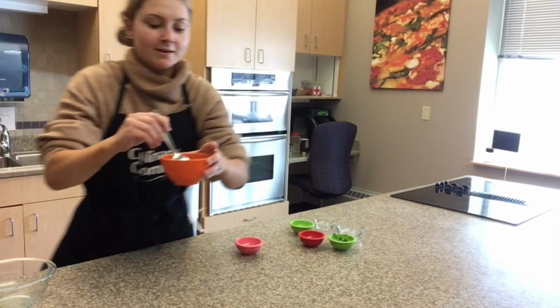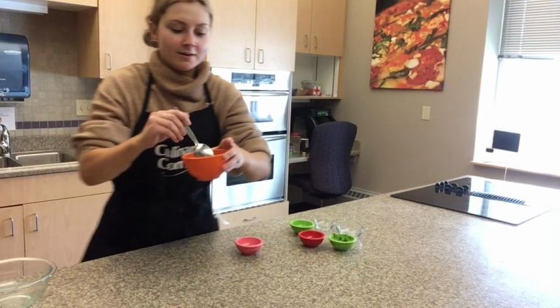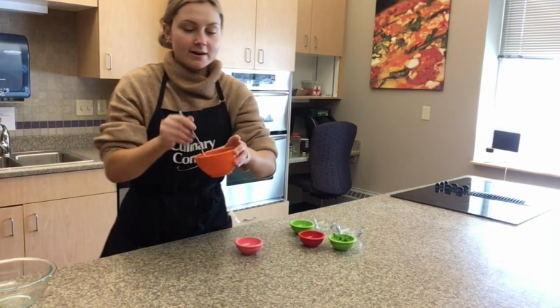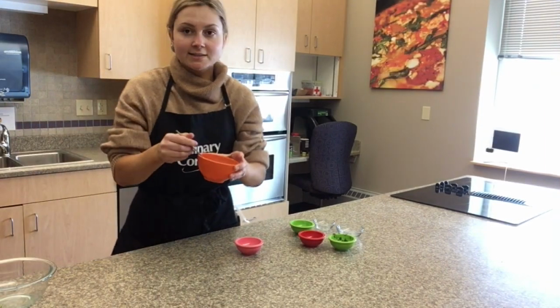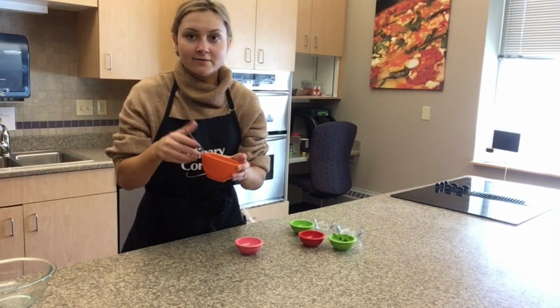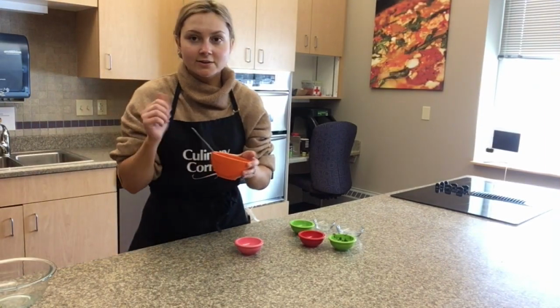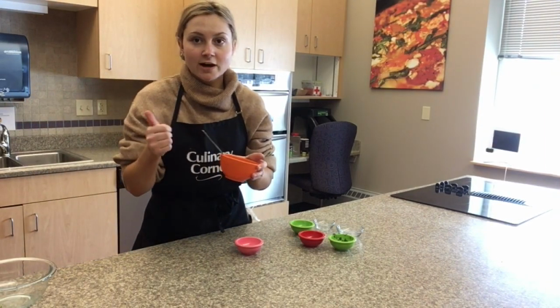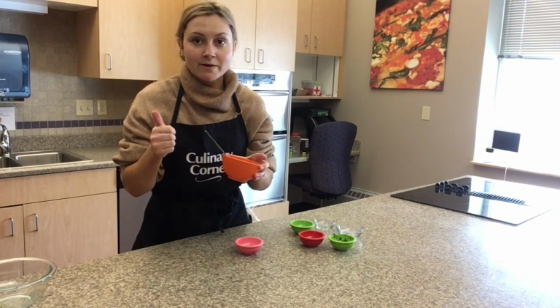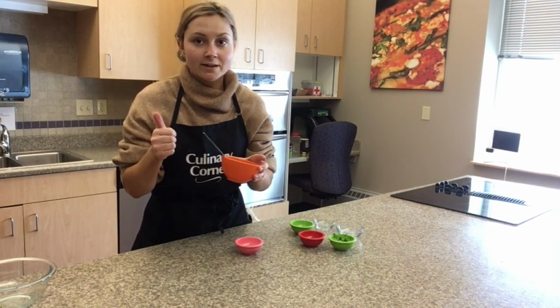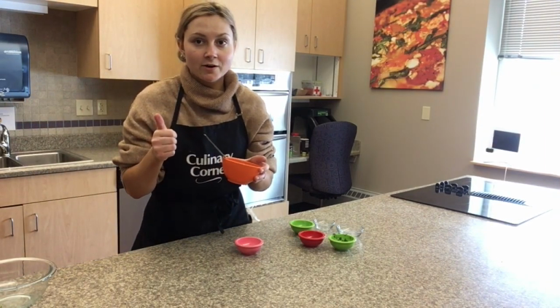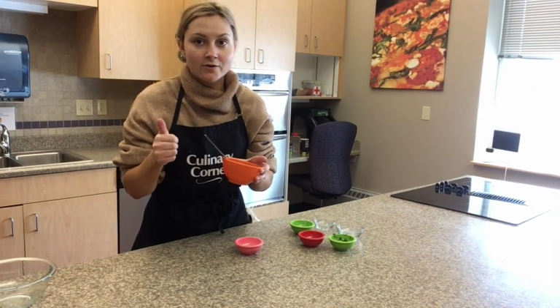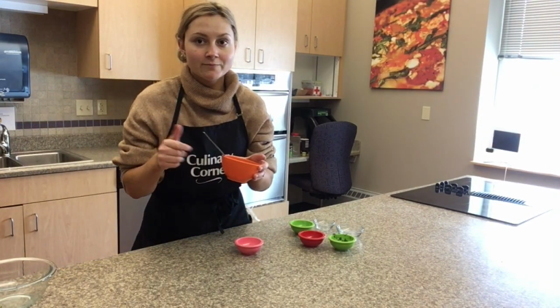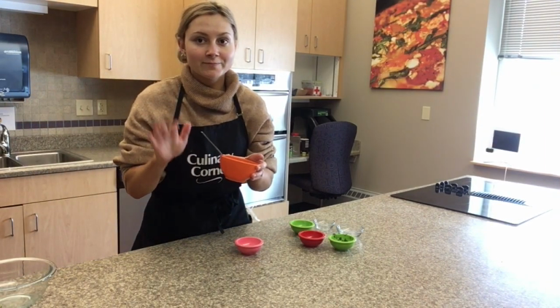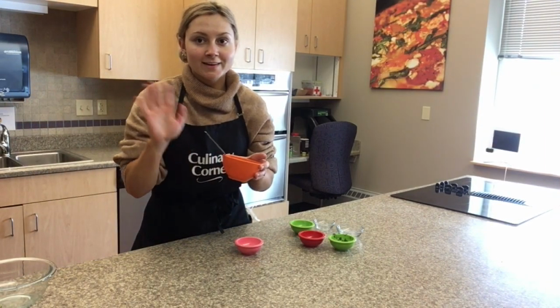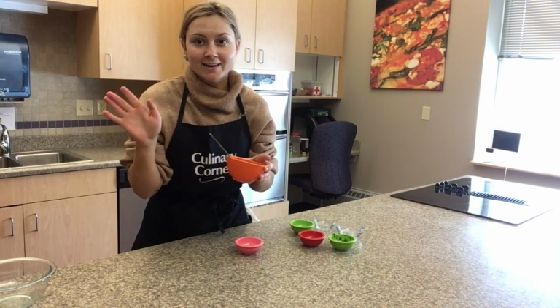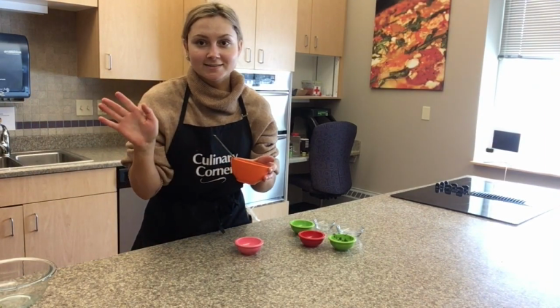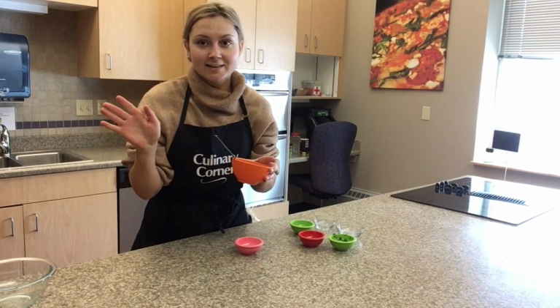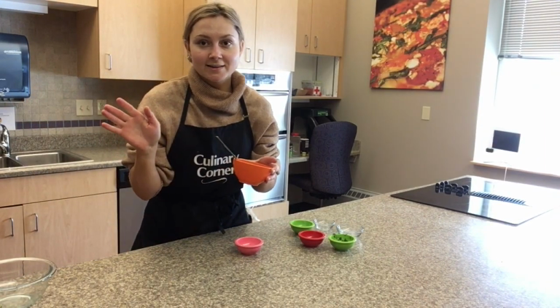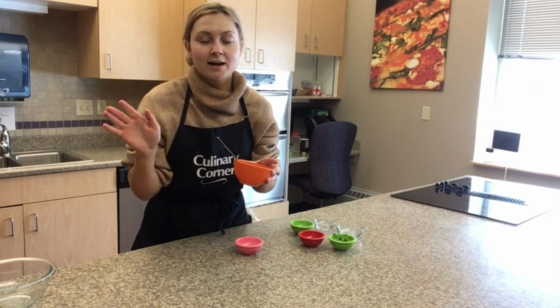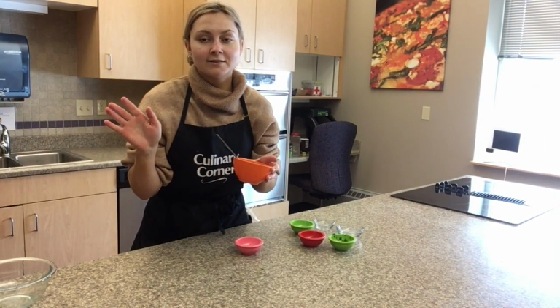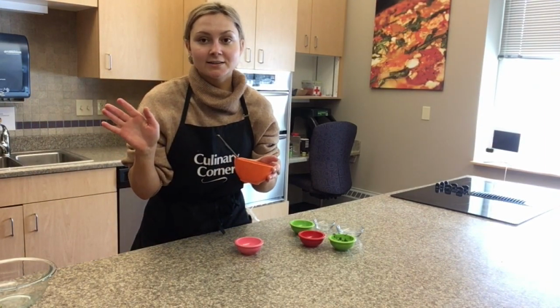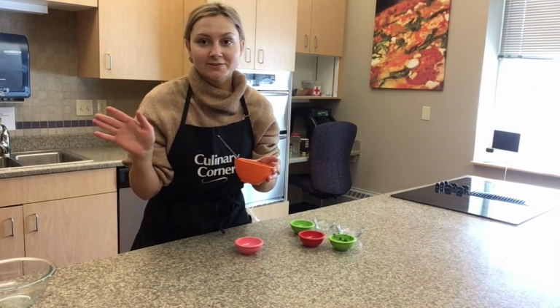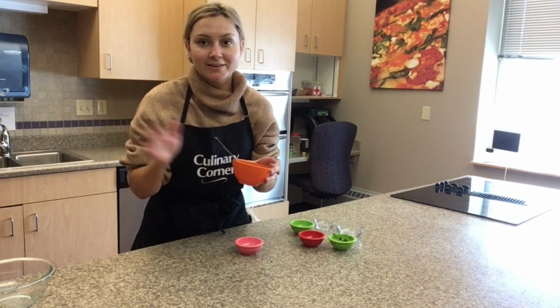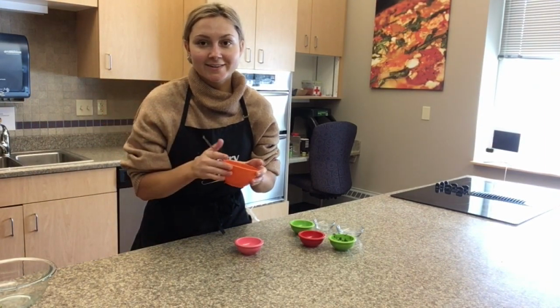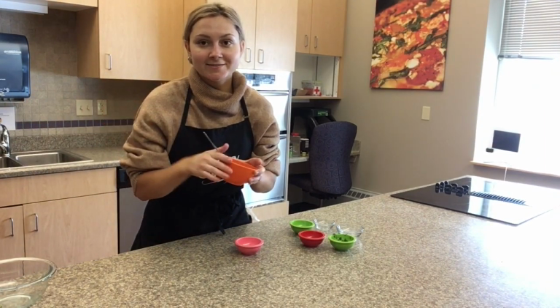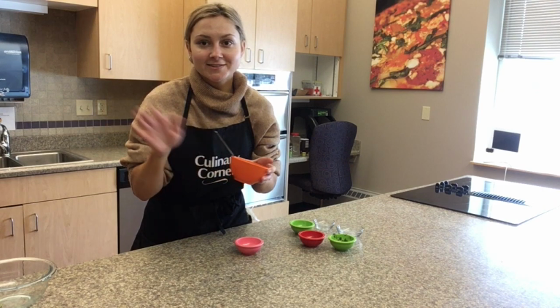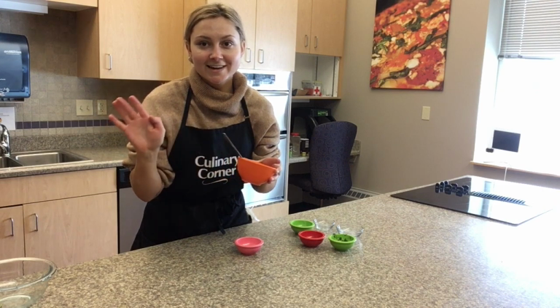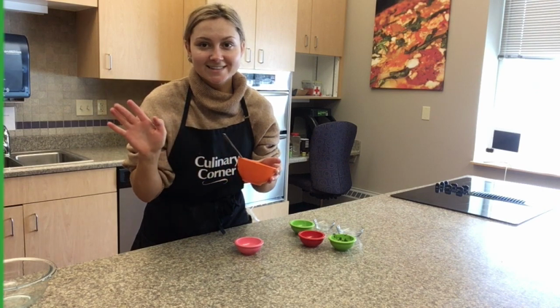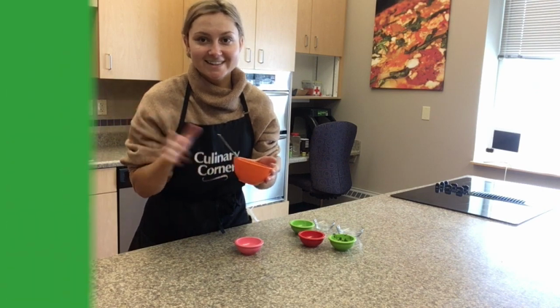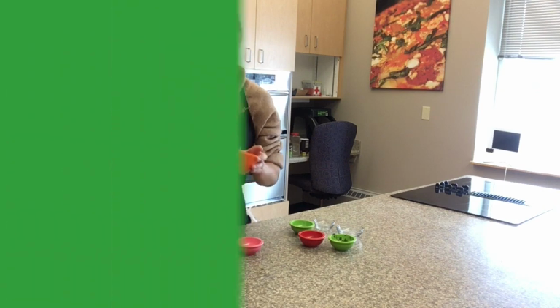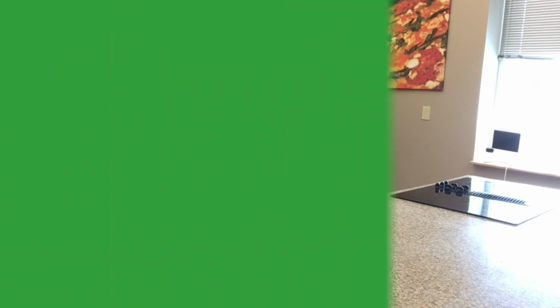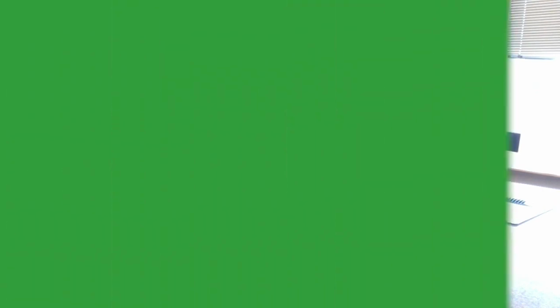Give it a try and make it at home! Thanks for tuning in, see you guys later. Bye bye!